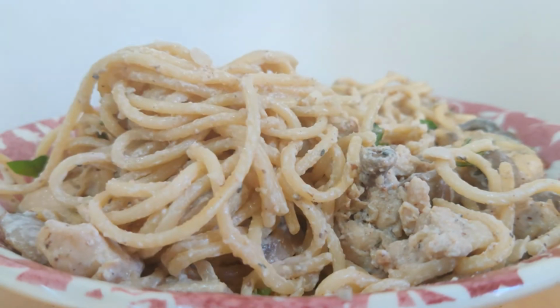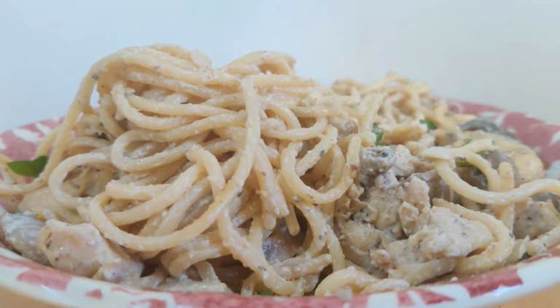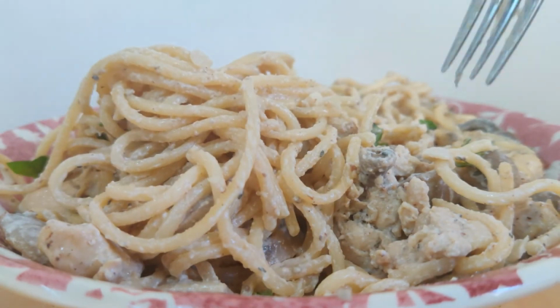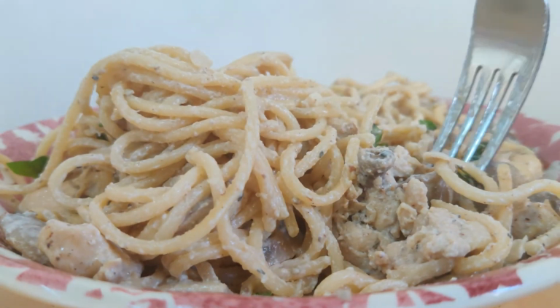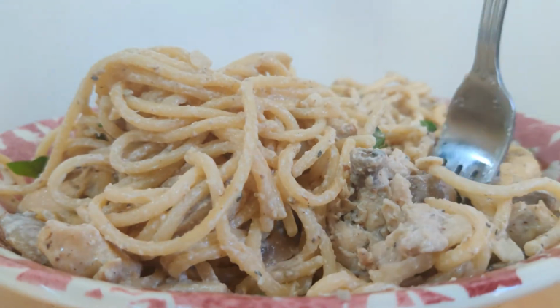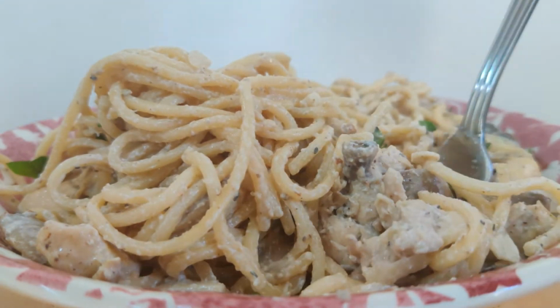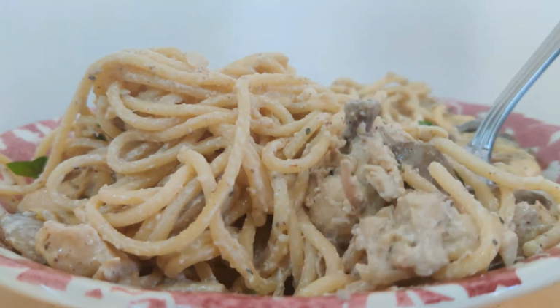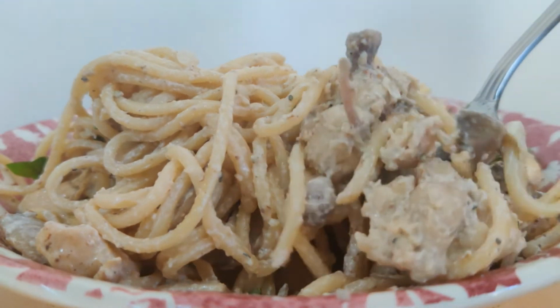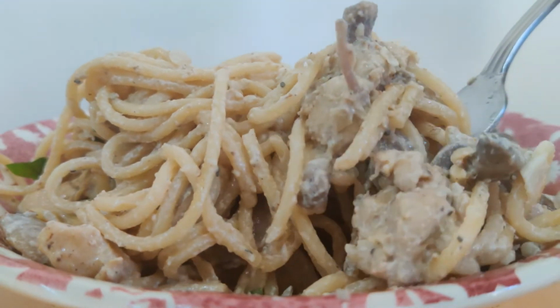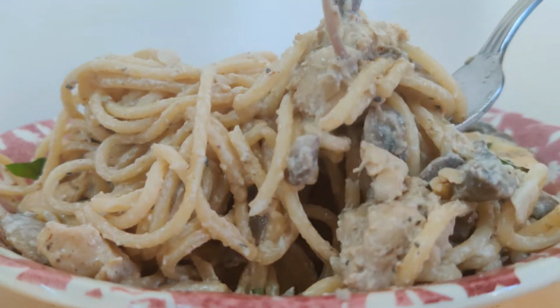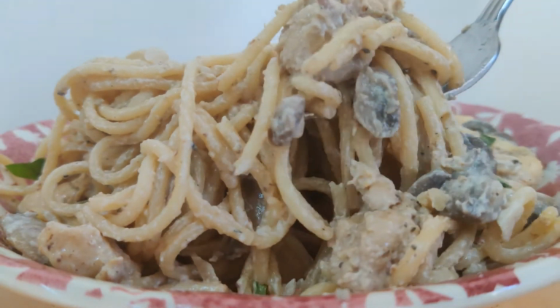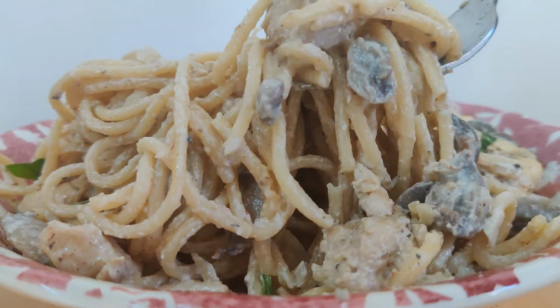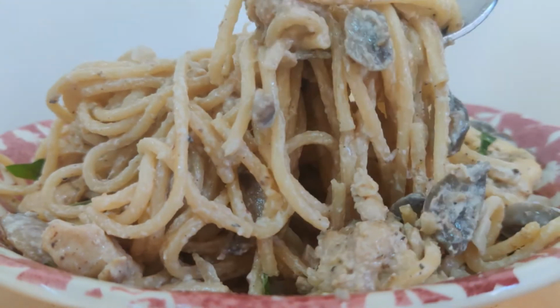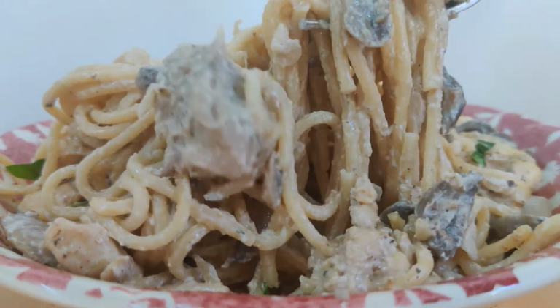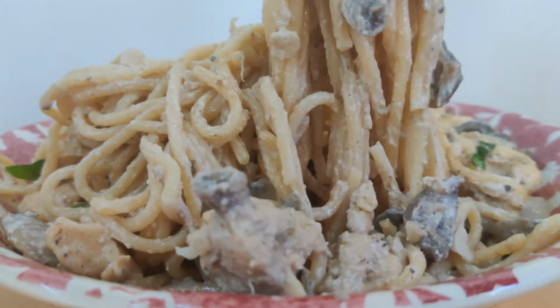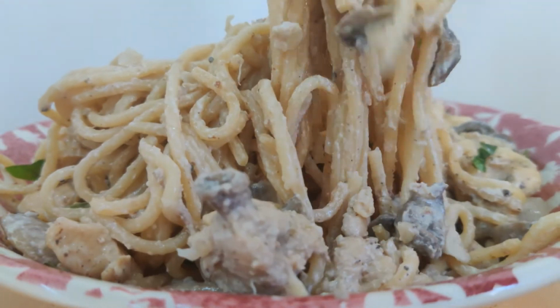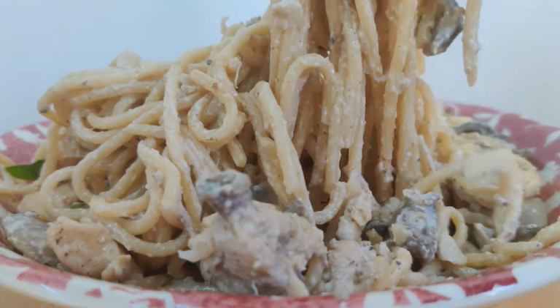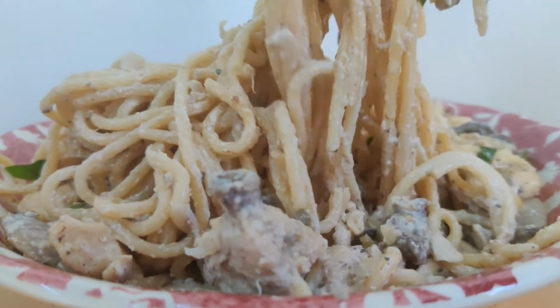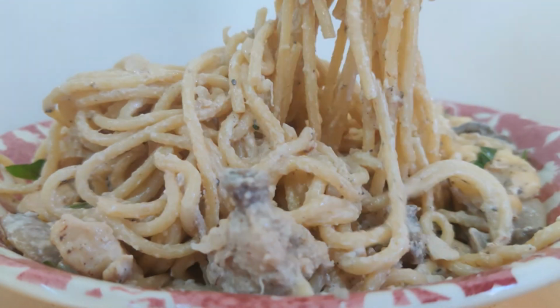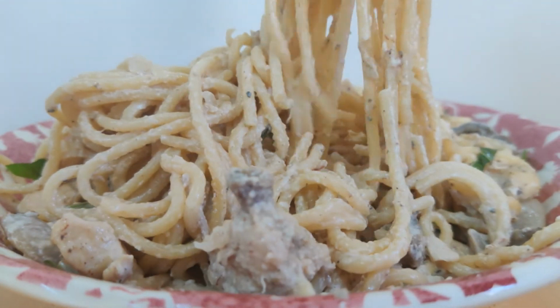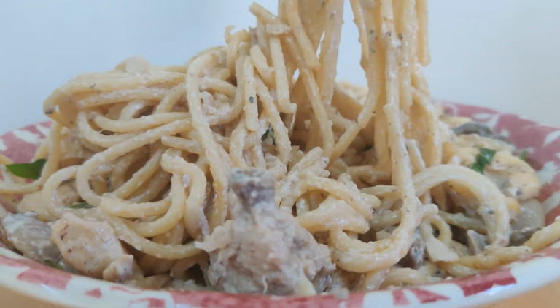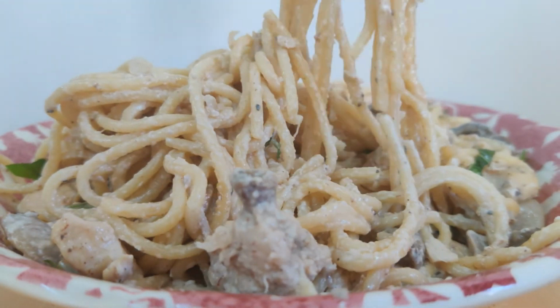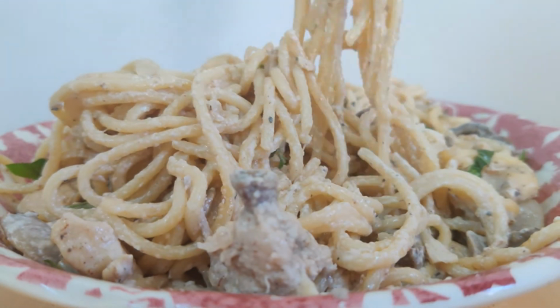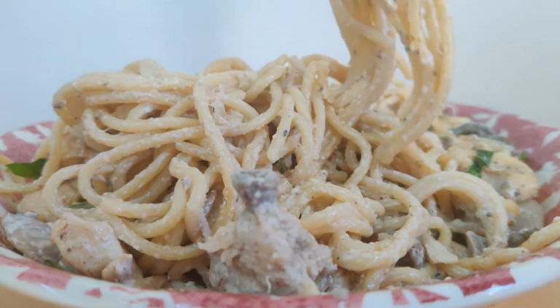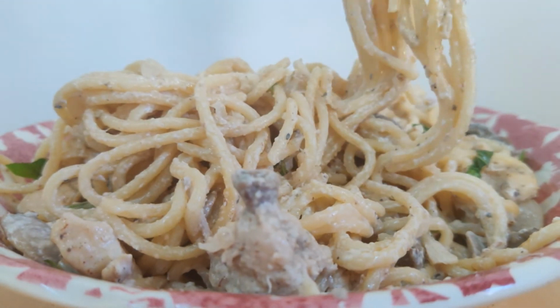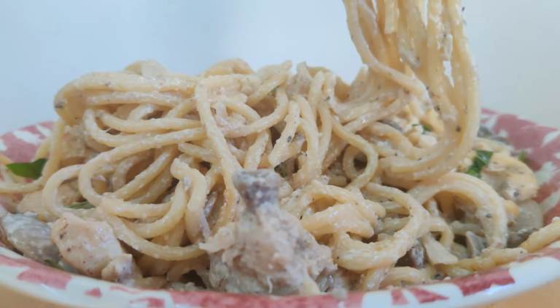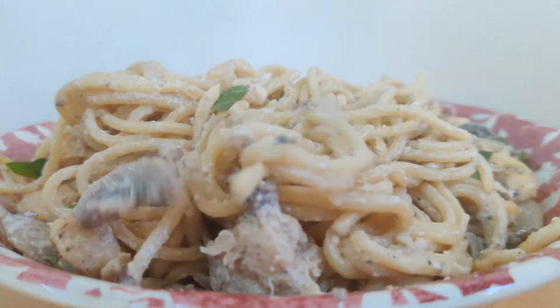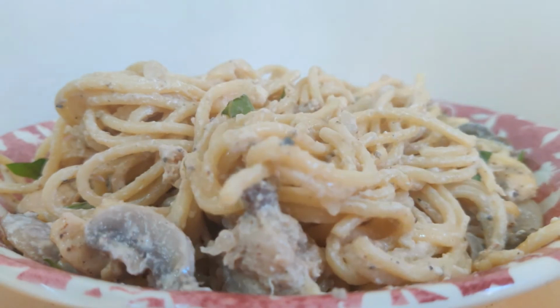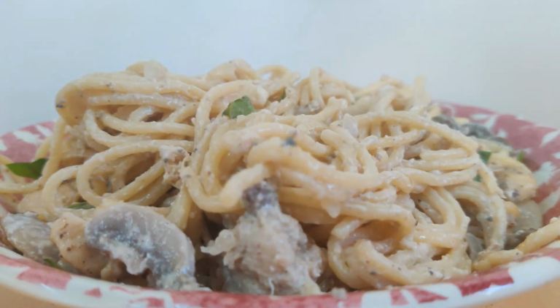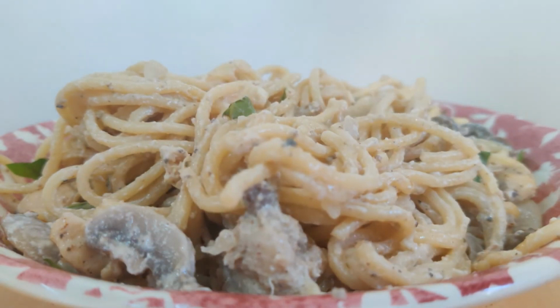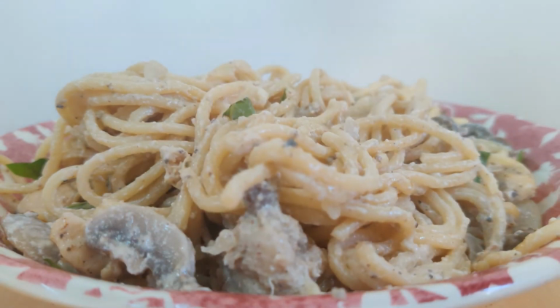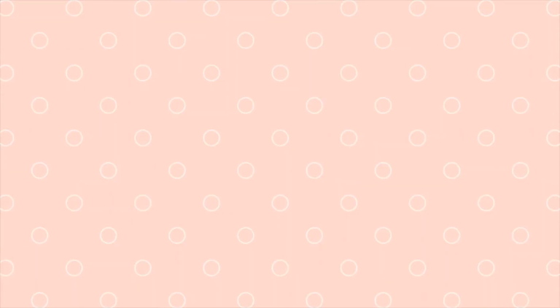If you like the recipe, please do subscribe and share. Here is the ingredients list.